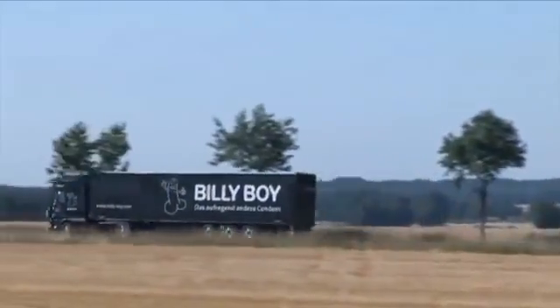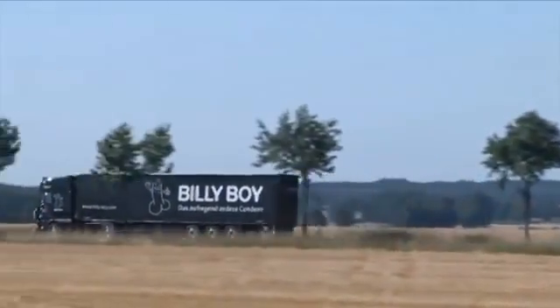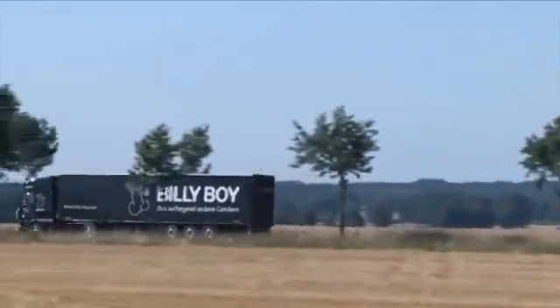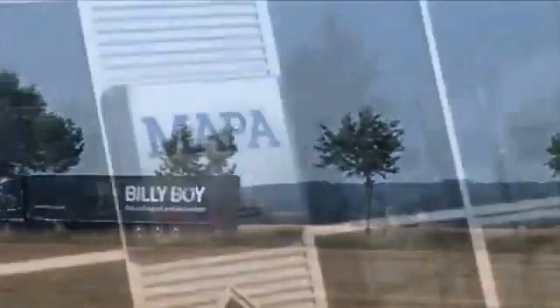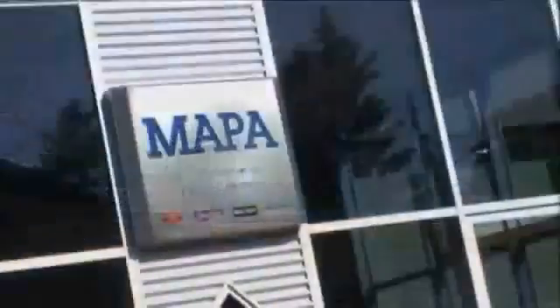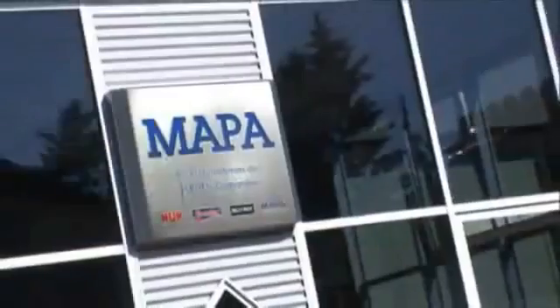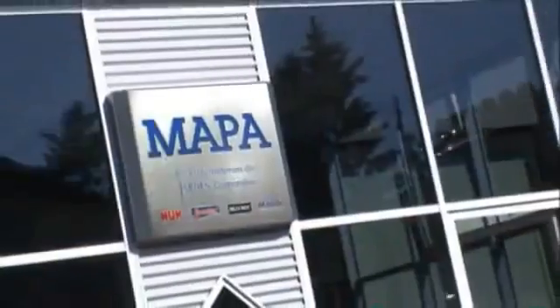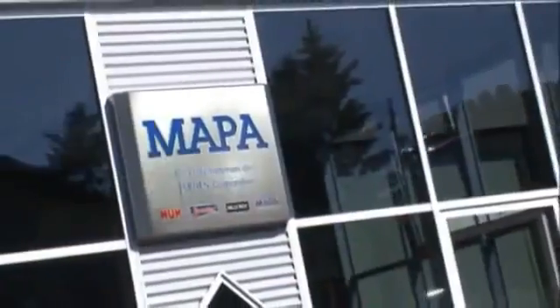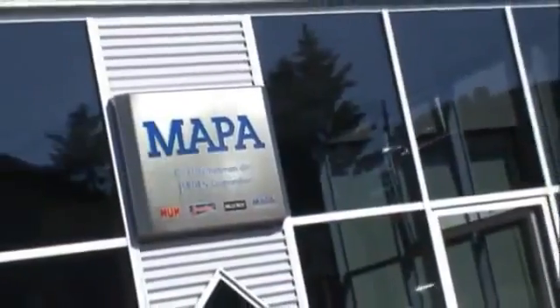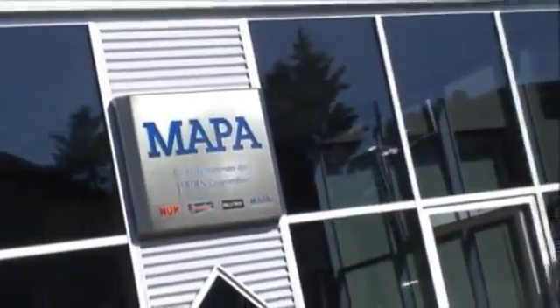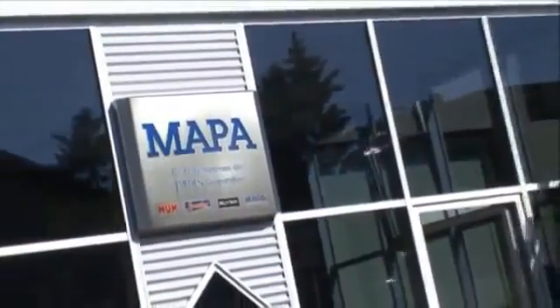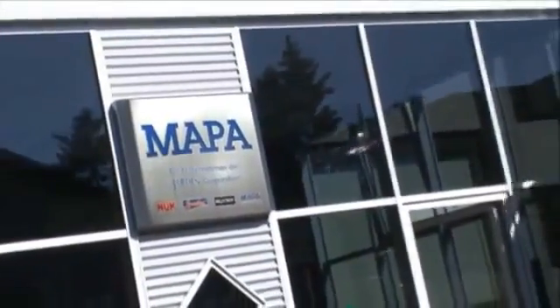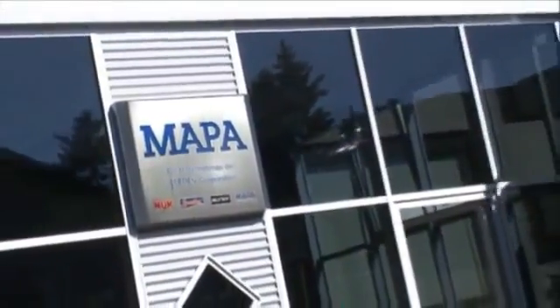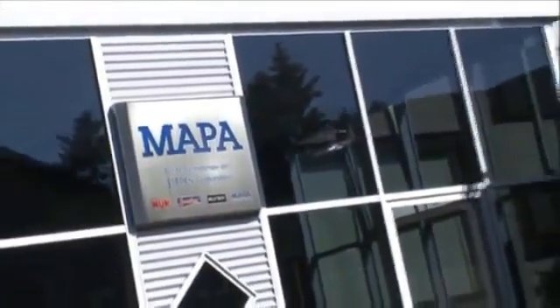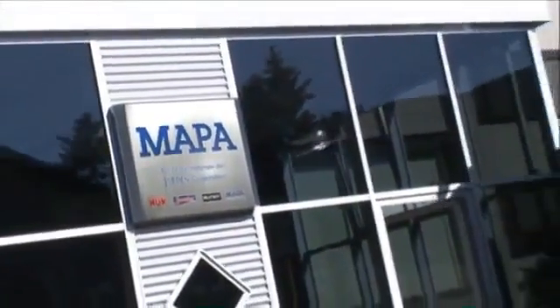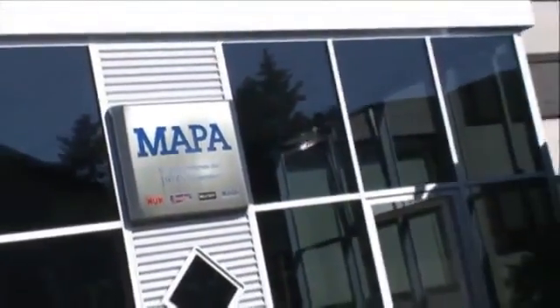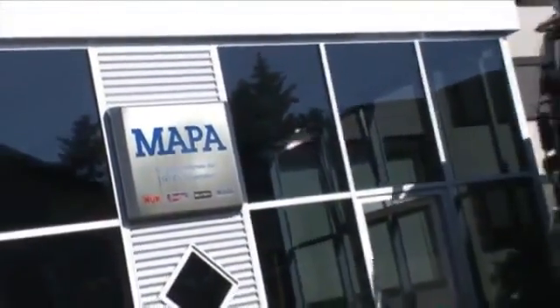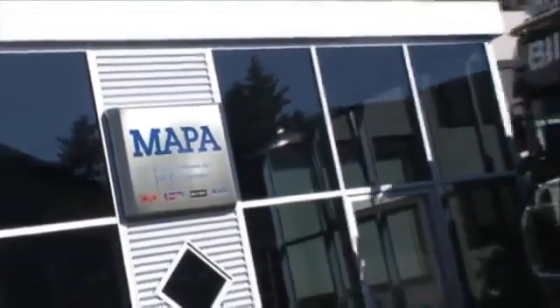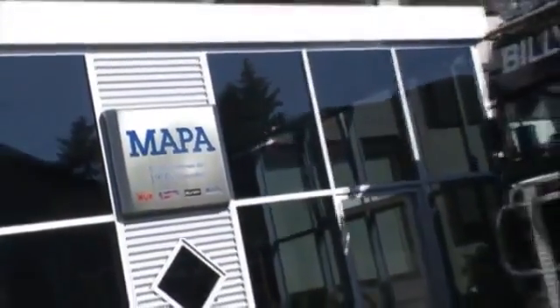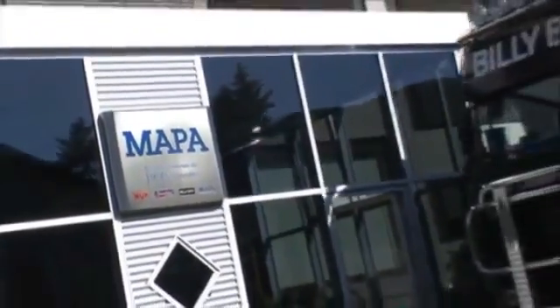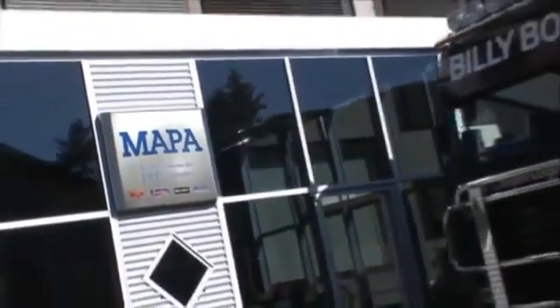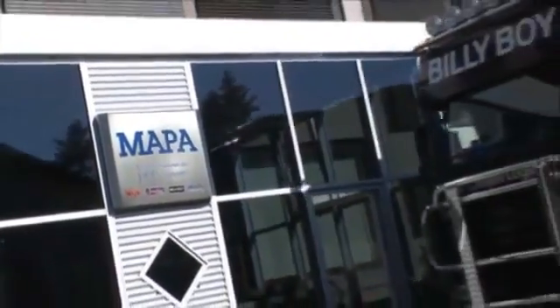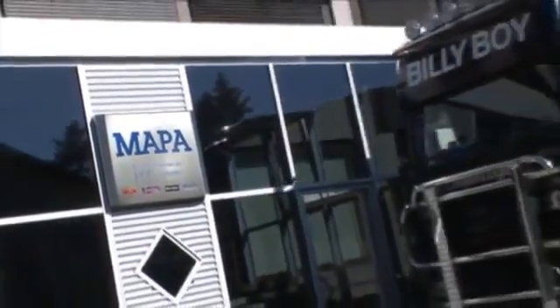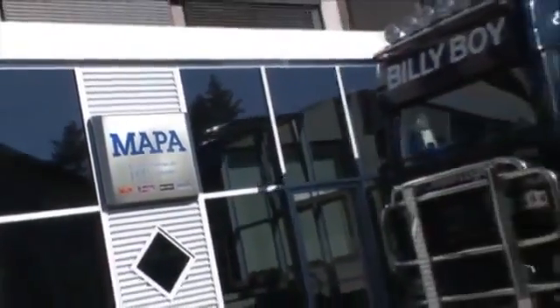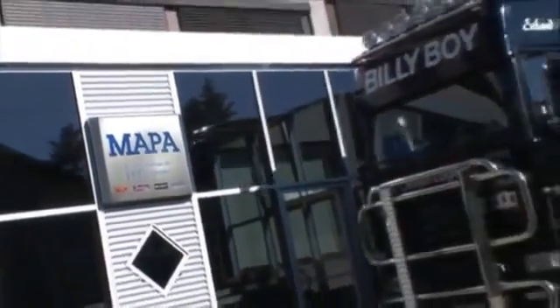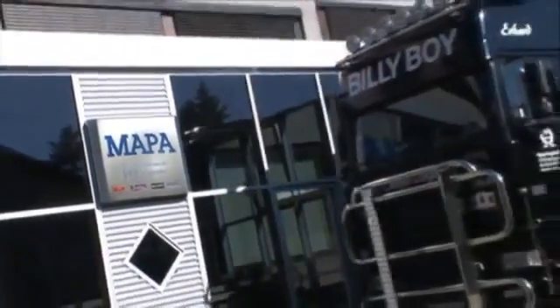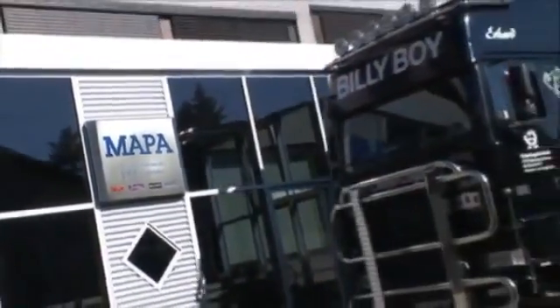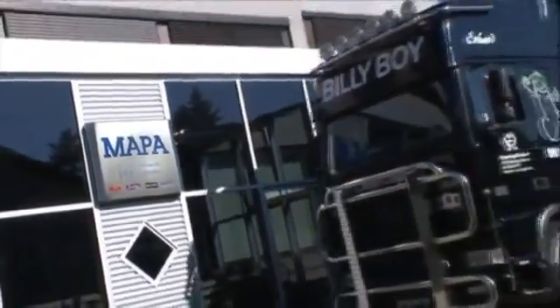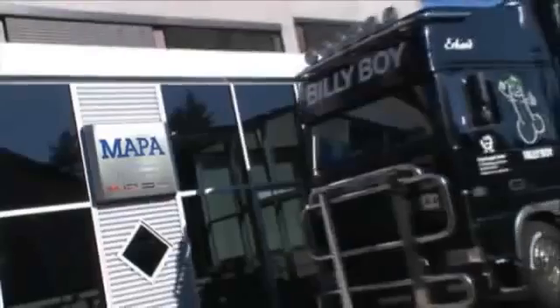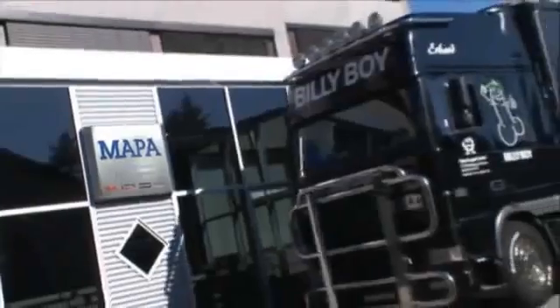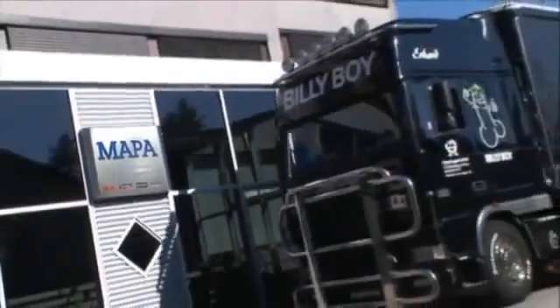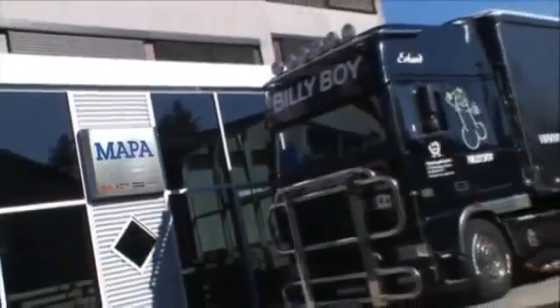Billy Boy is the number one condom in Germany, and Billy Boy condoms even take a top rank in terms of quality on a European level.